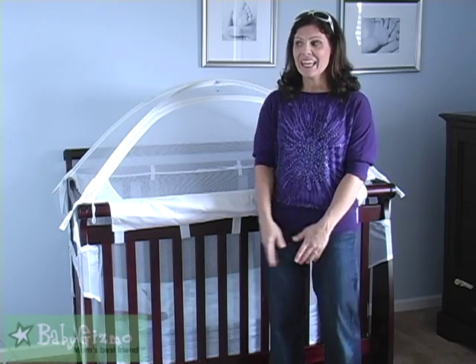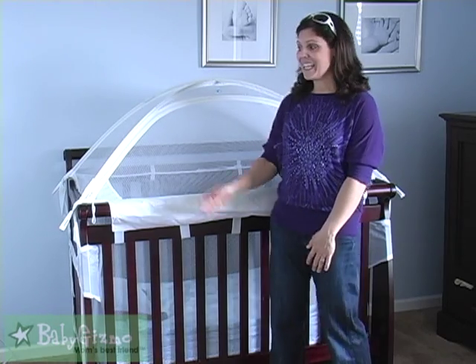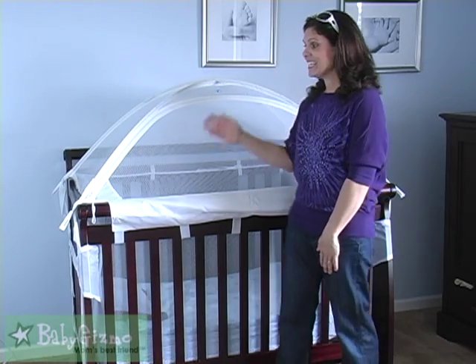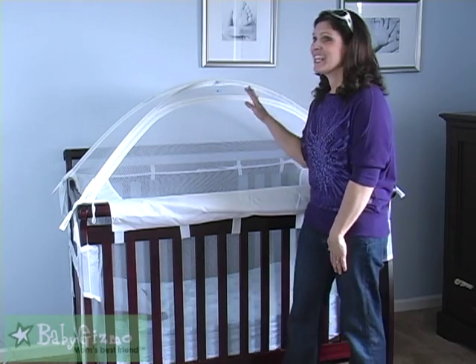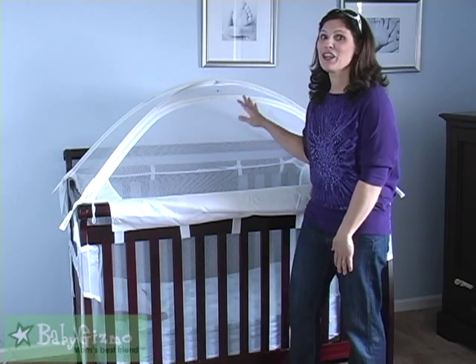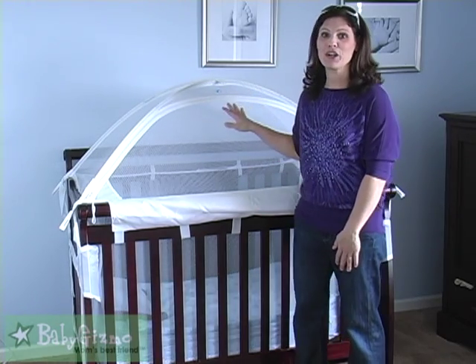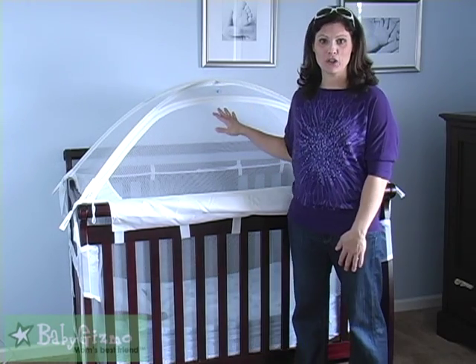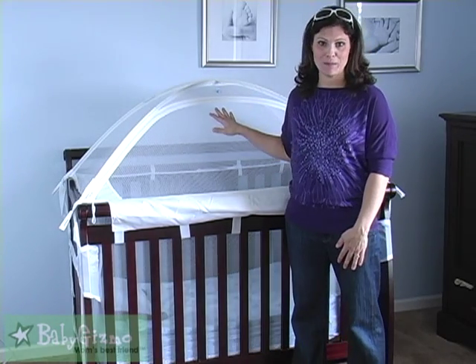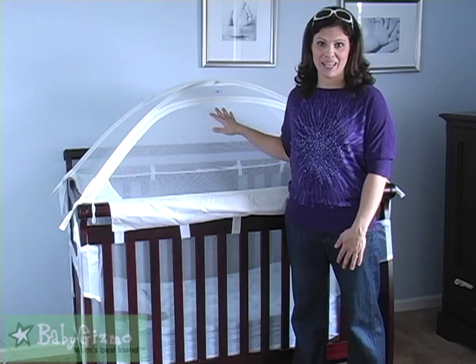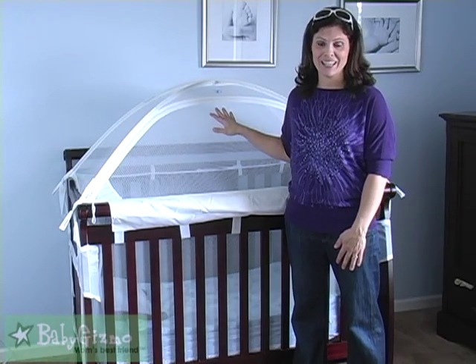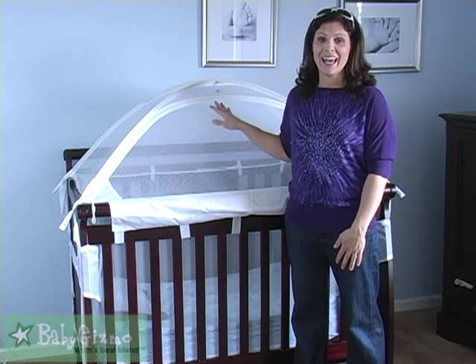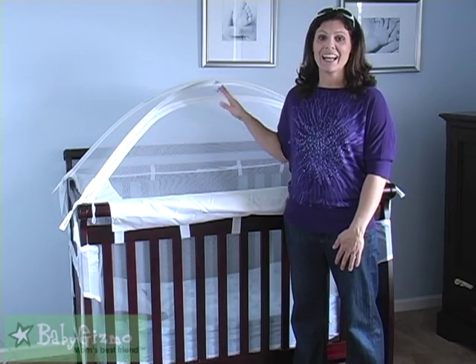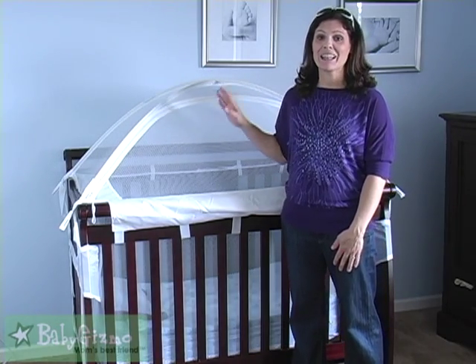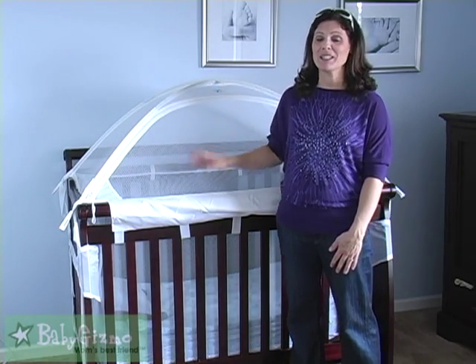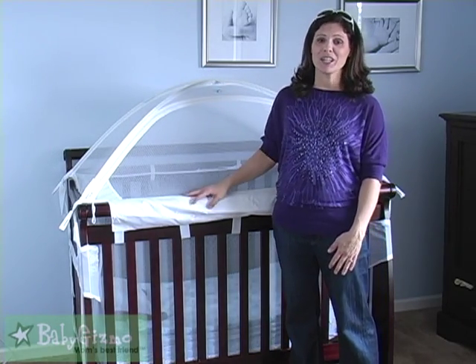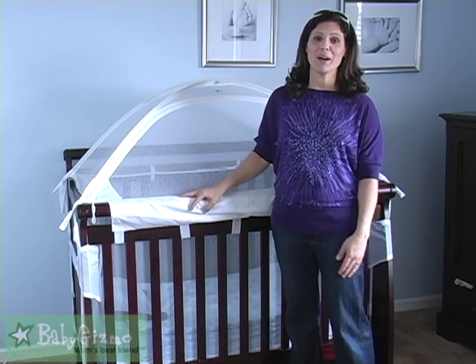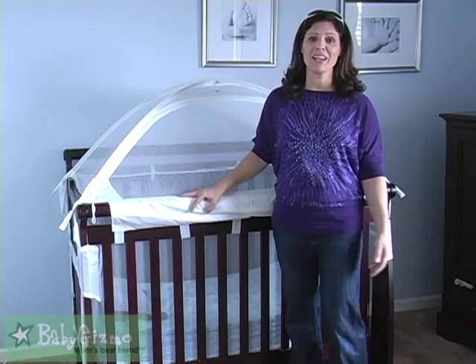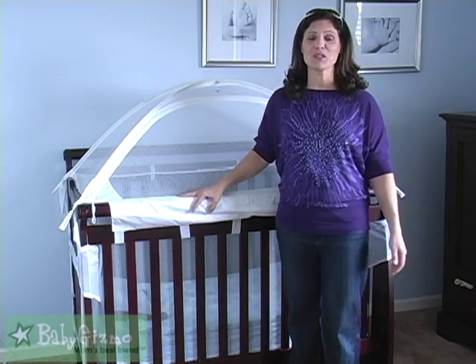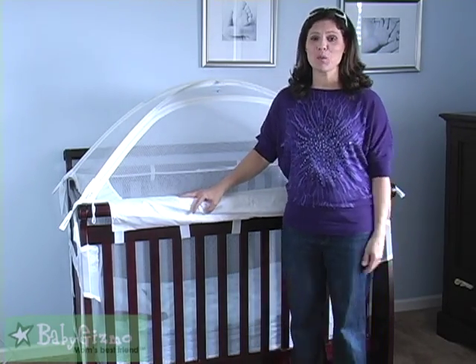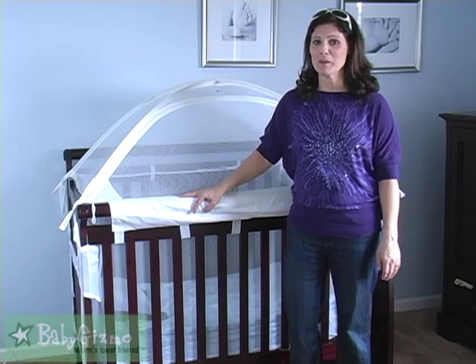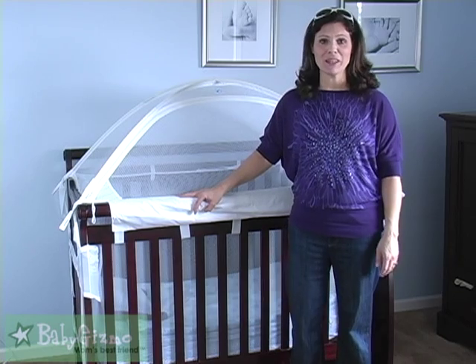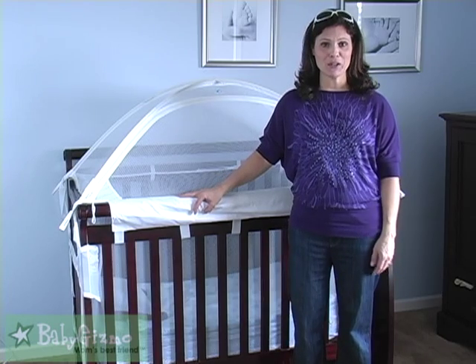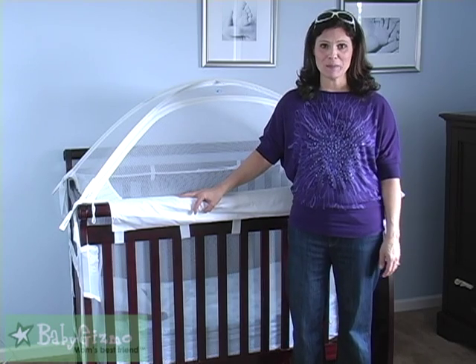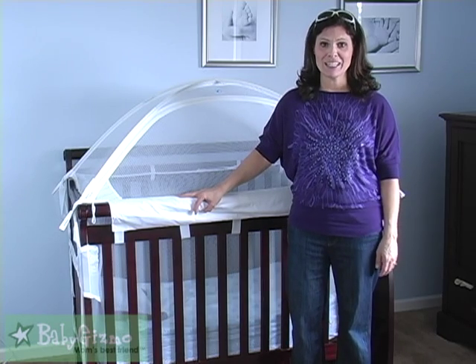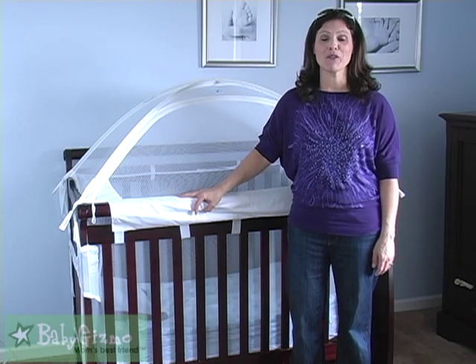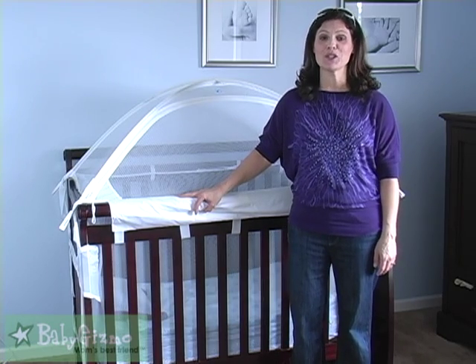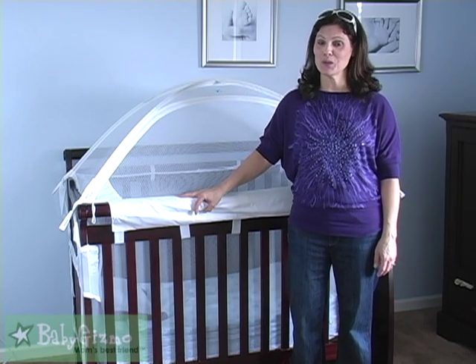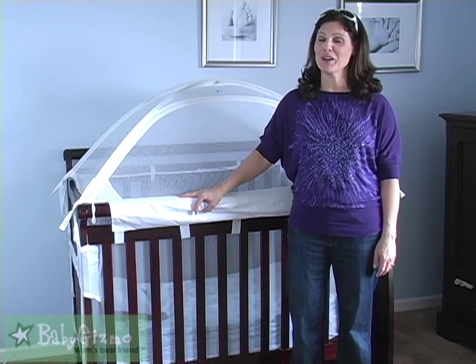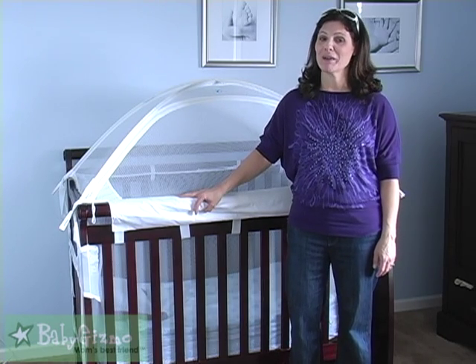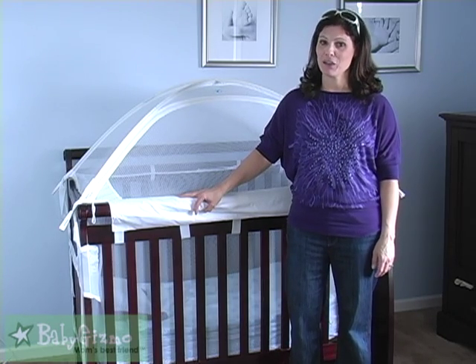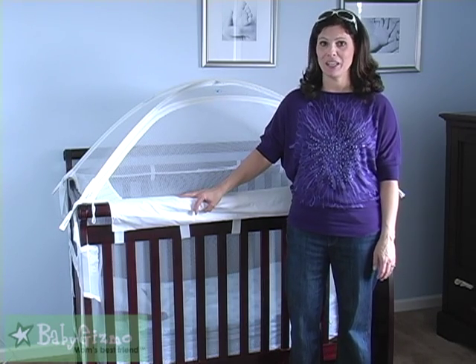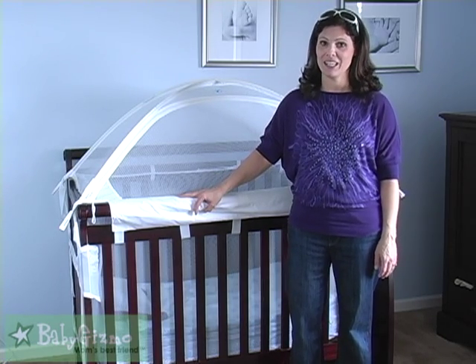It is the crib tent. And I have sworn by the crib tent for two of my three kids.